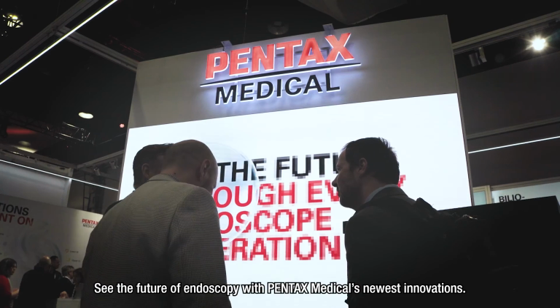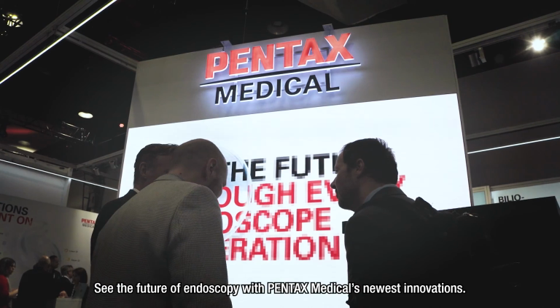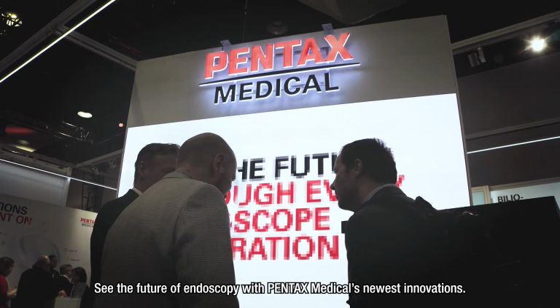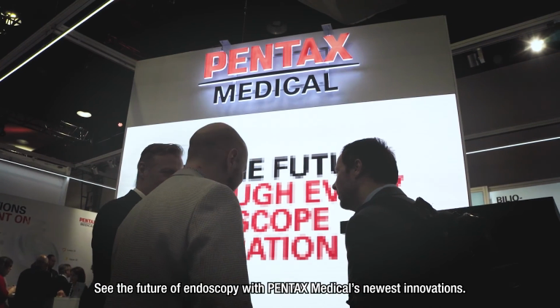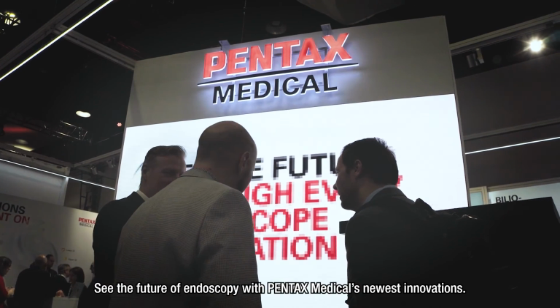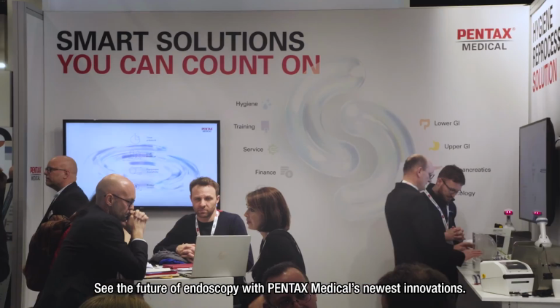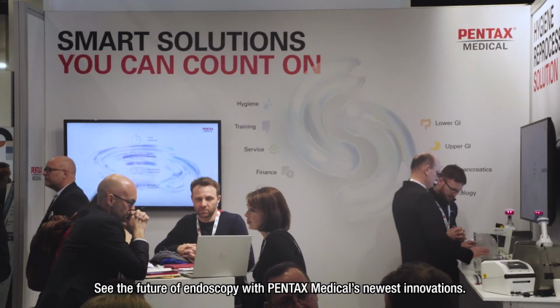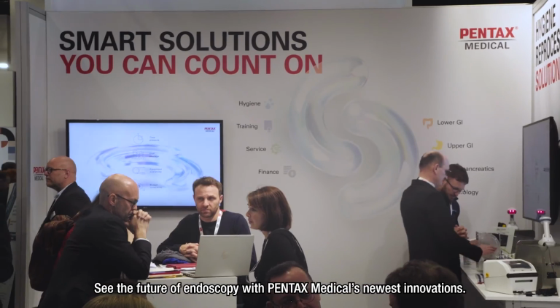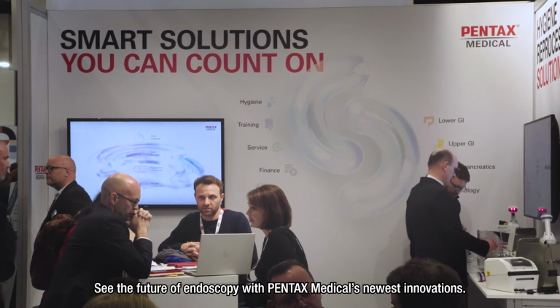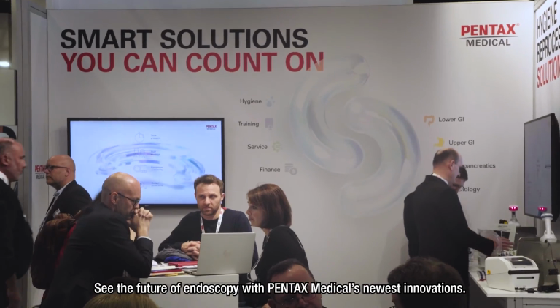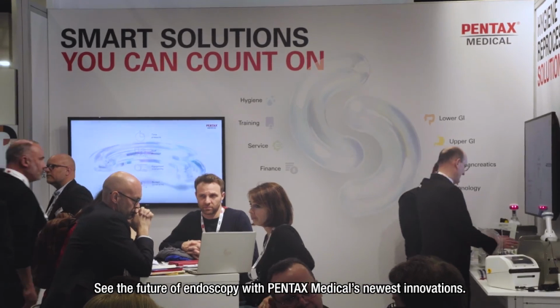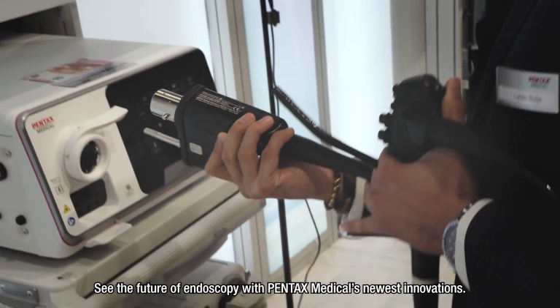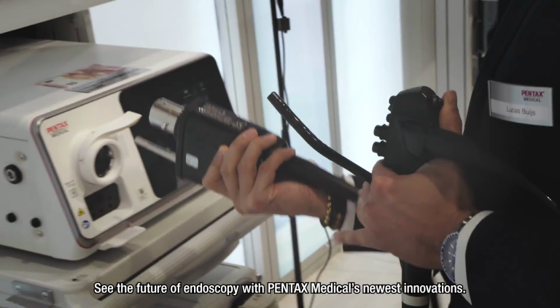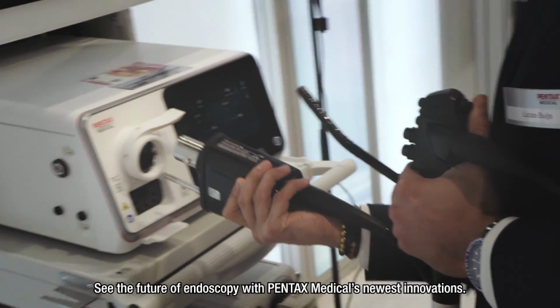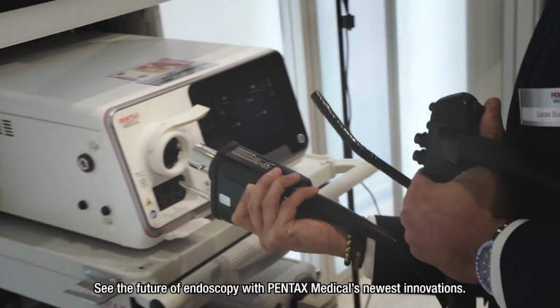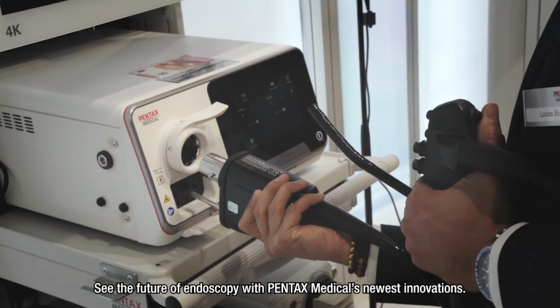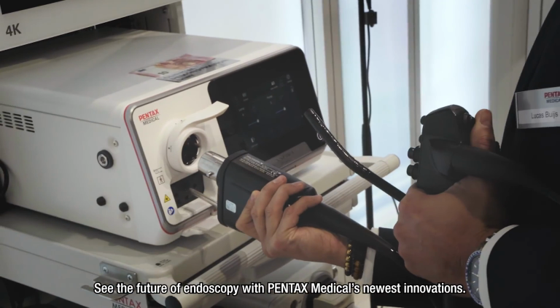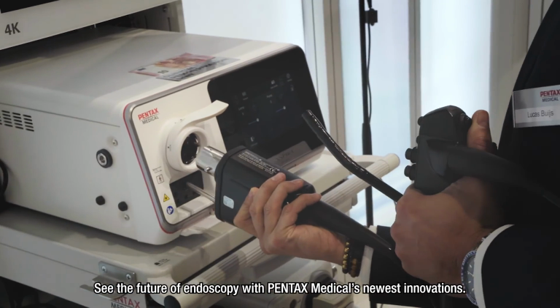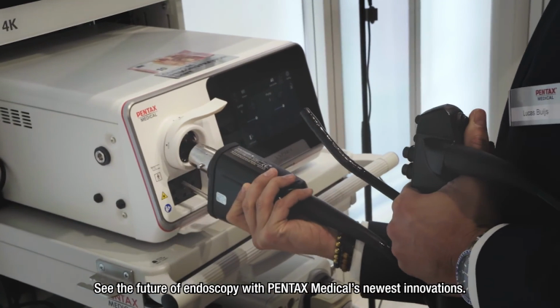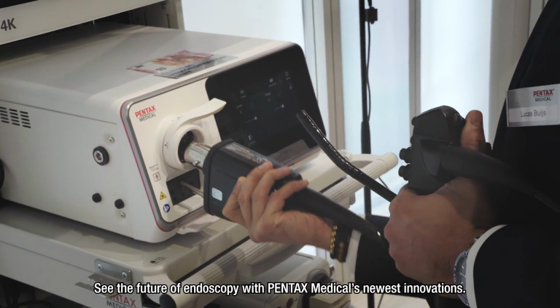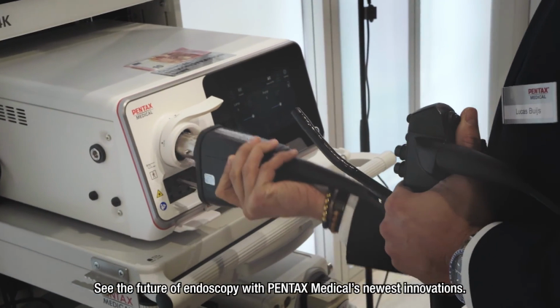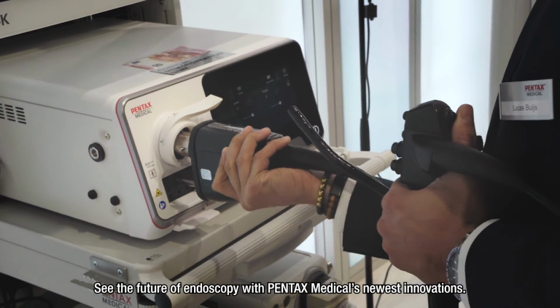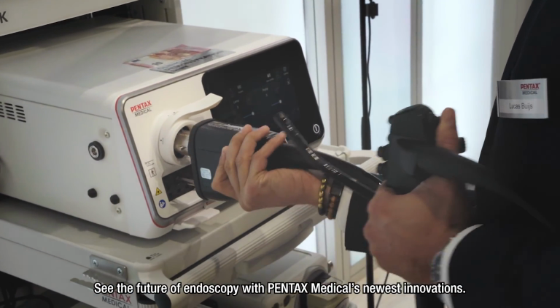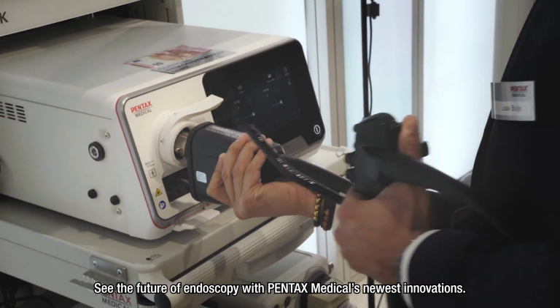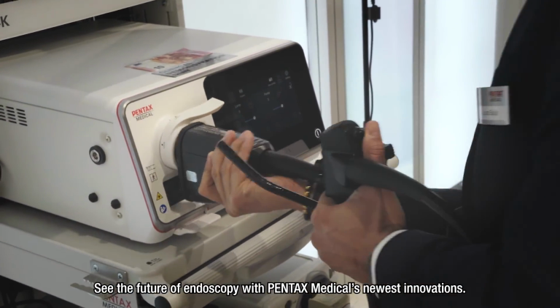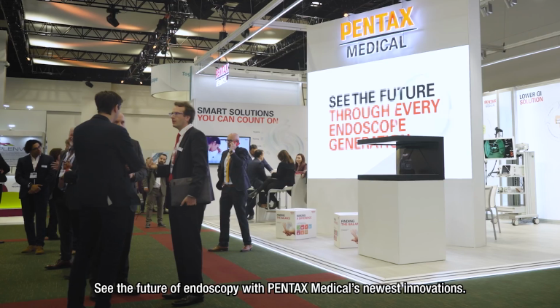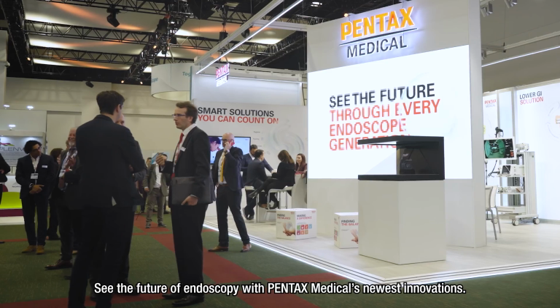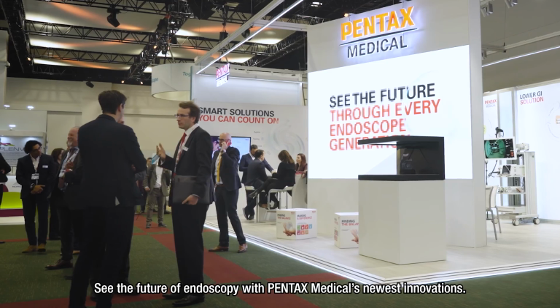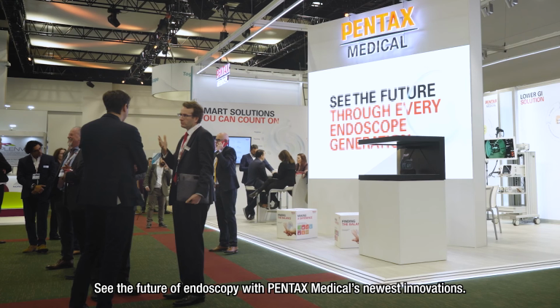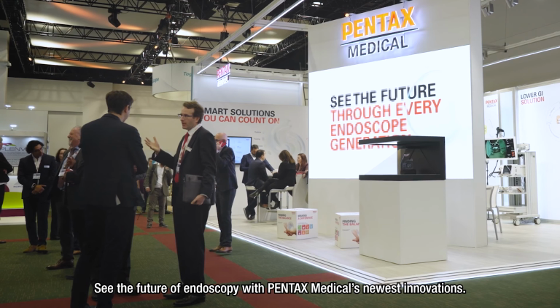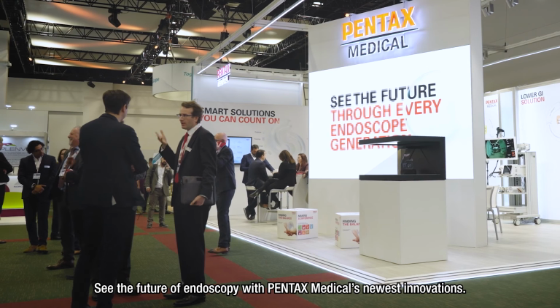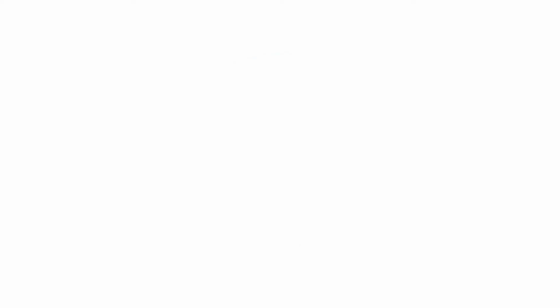See the future of endoscopy with Pentax Medical's newest innovations.